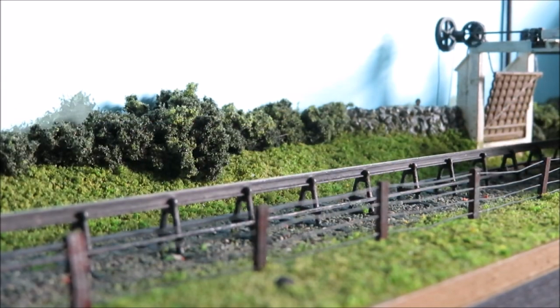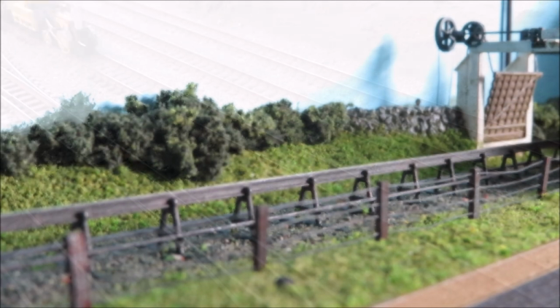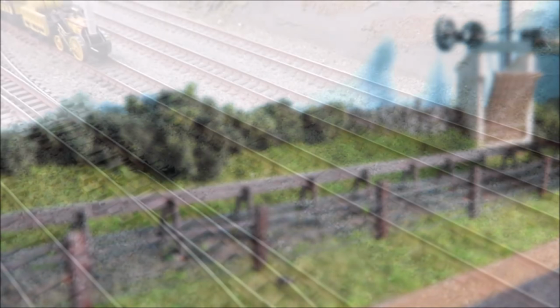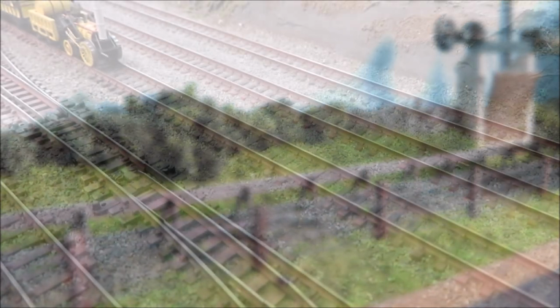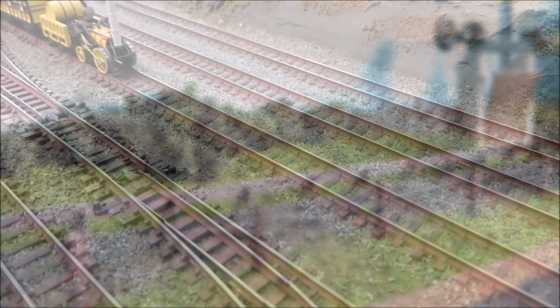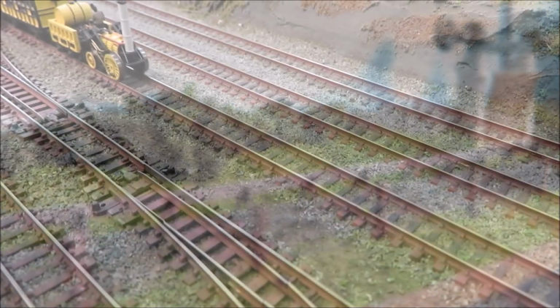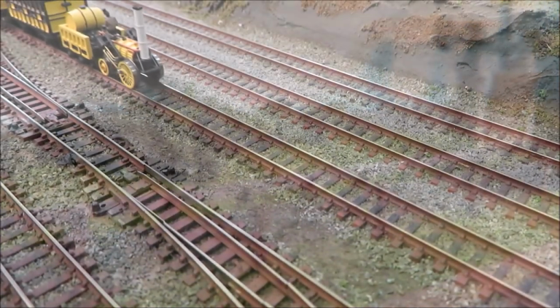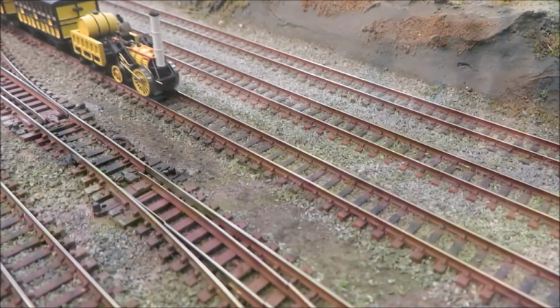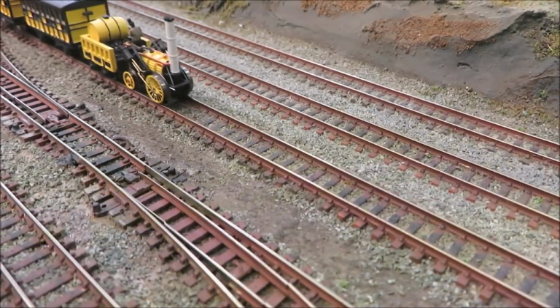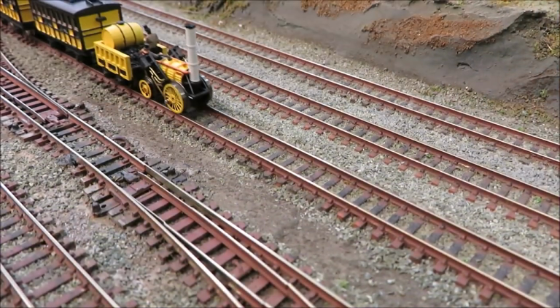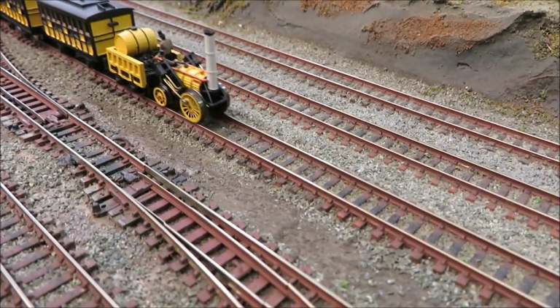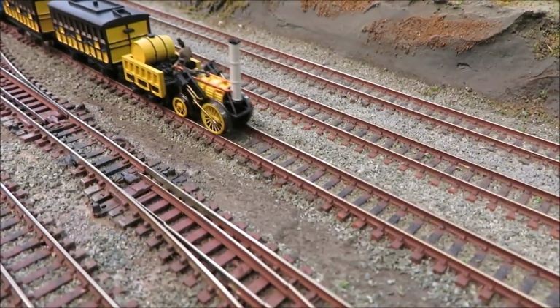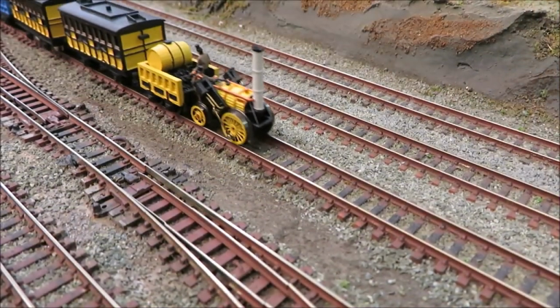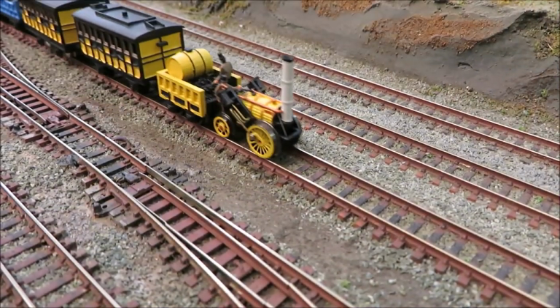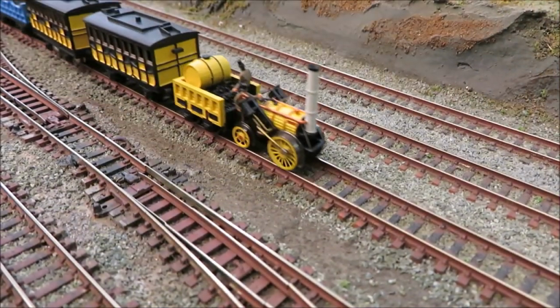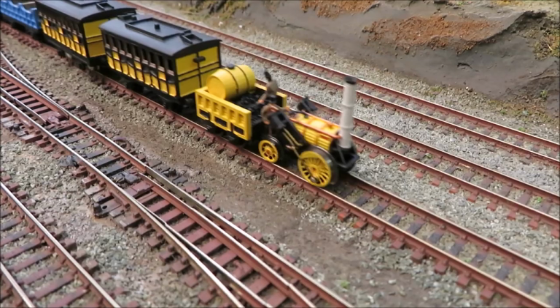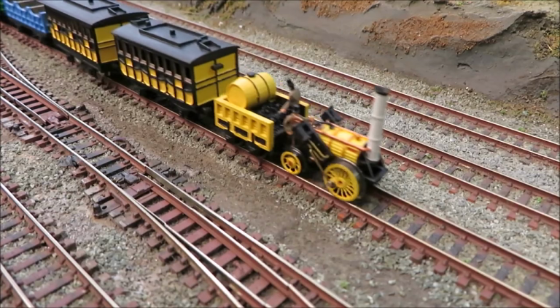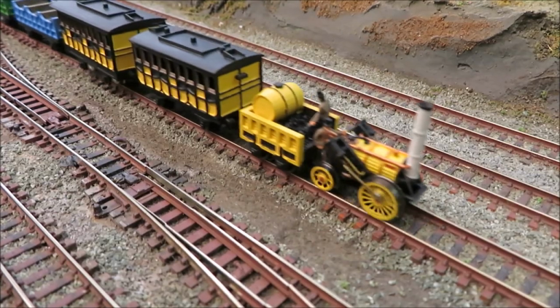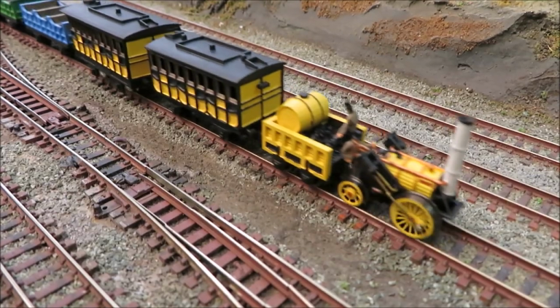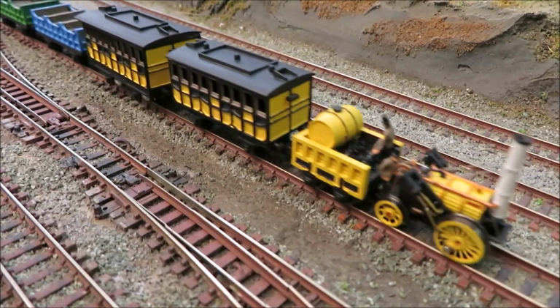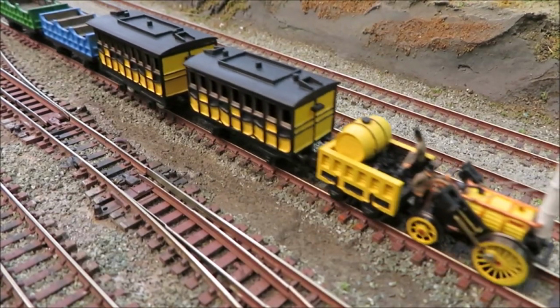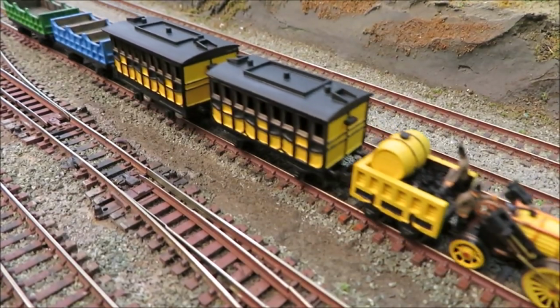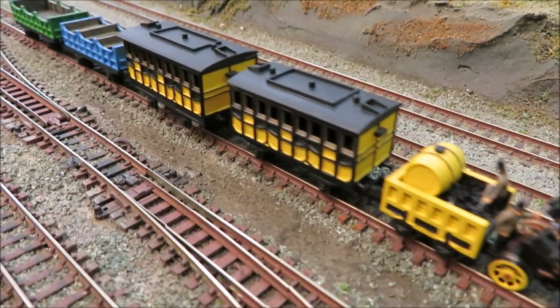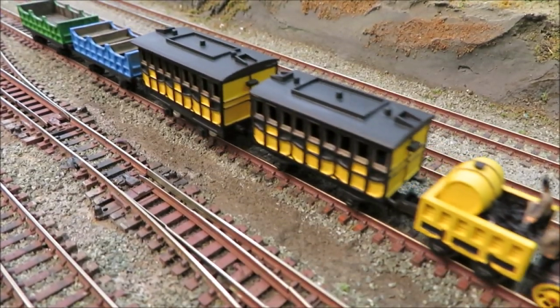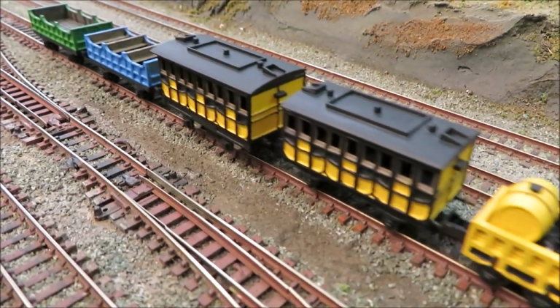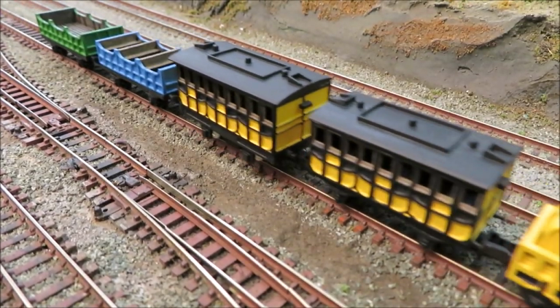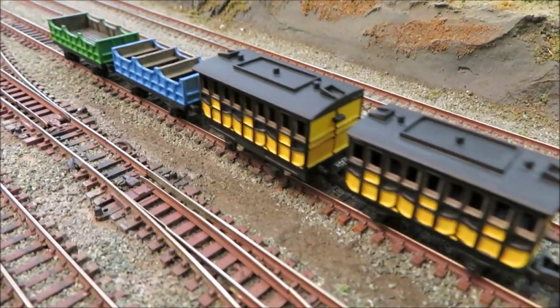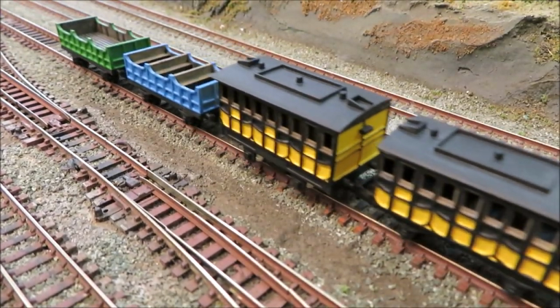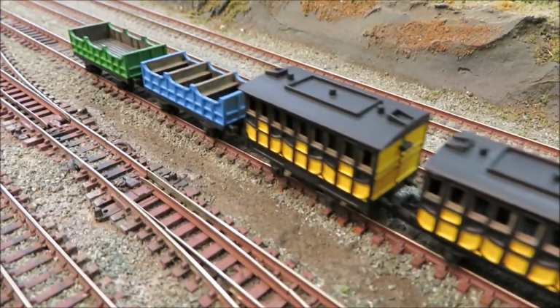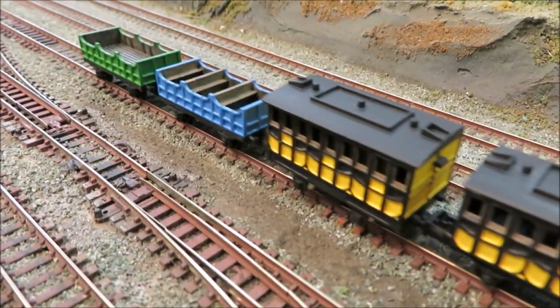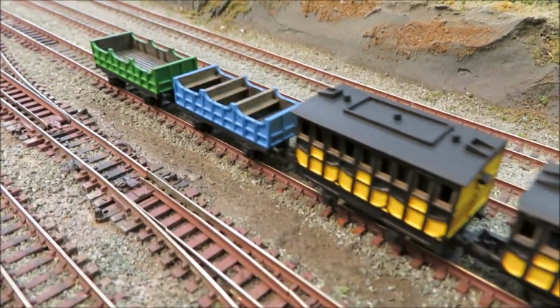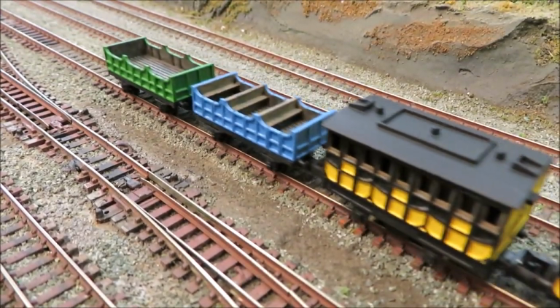Engines require trains, so matching rolling stock and commissioned pieces are also being continuously developed.